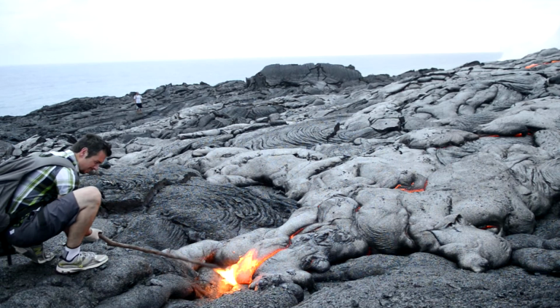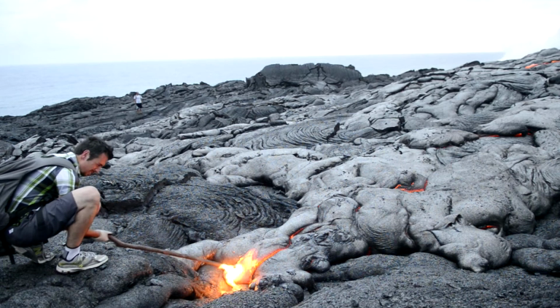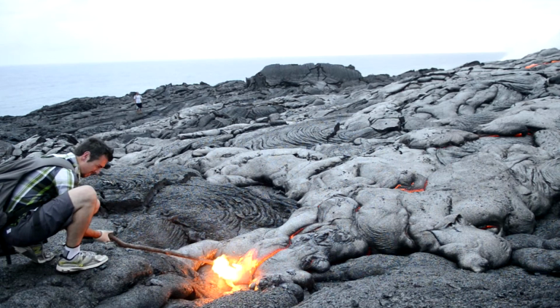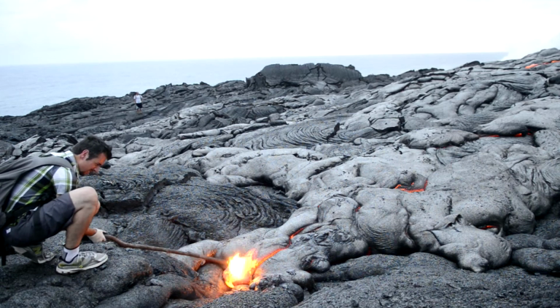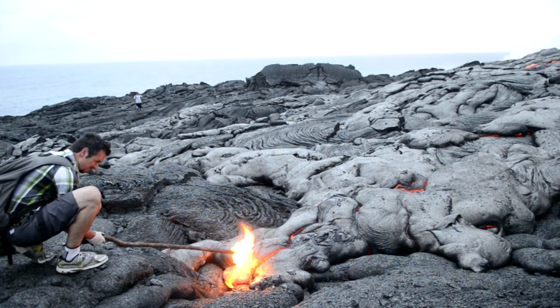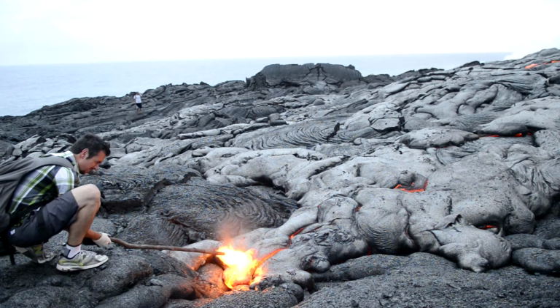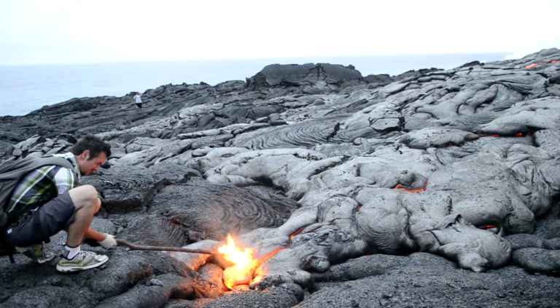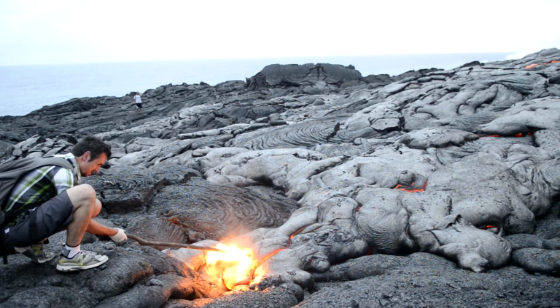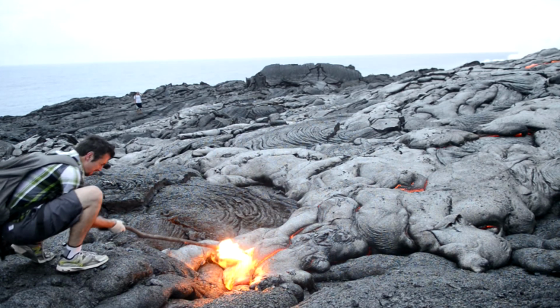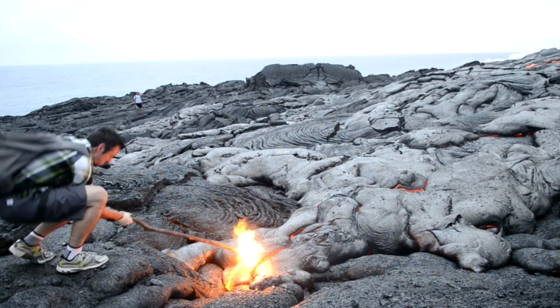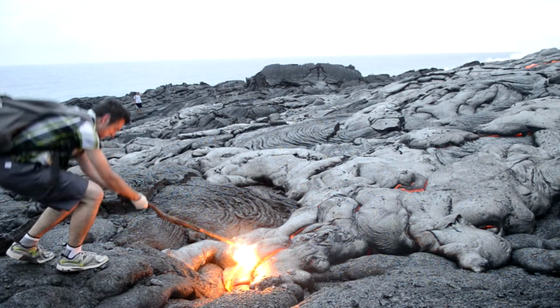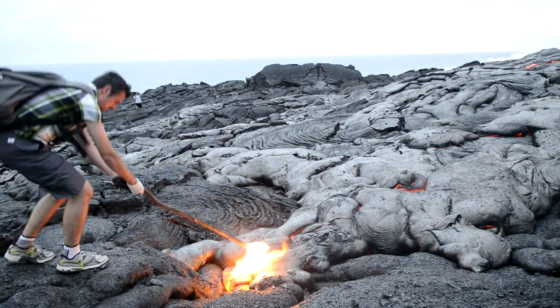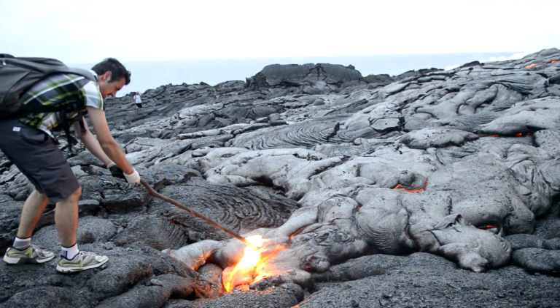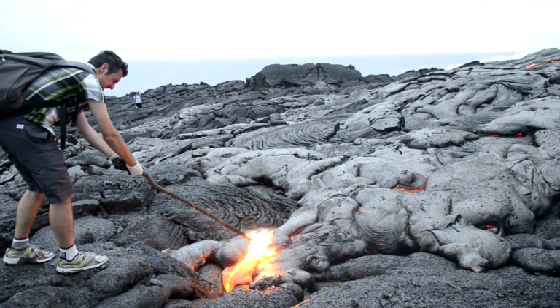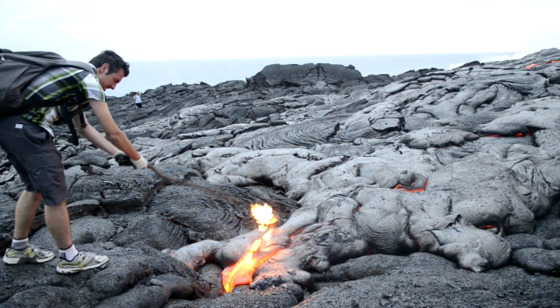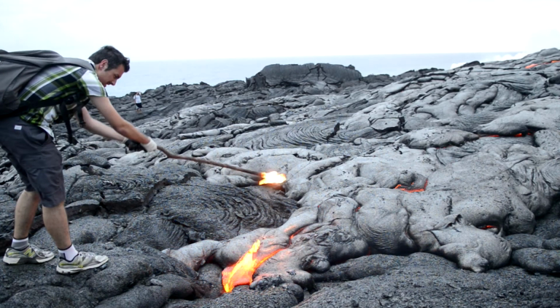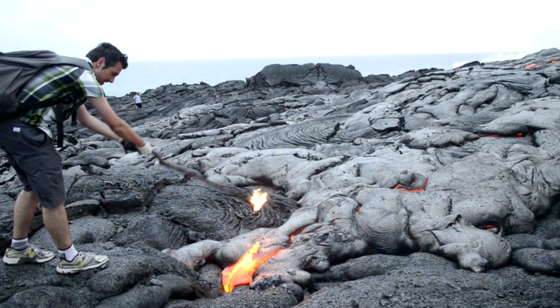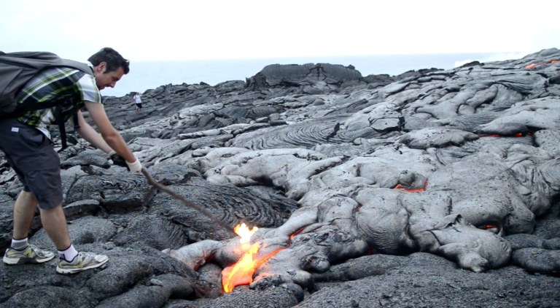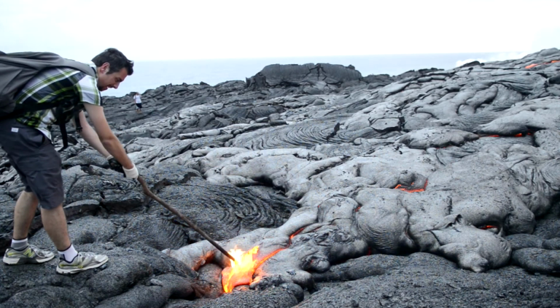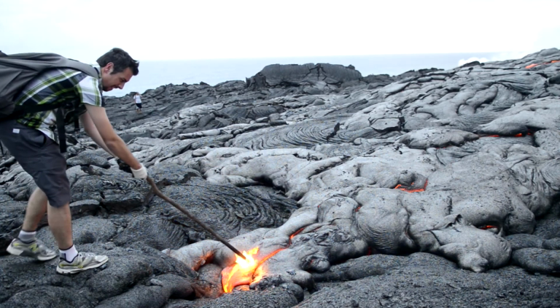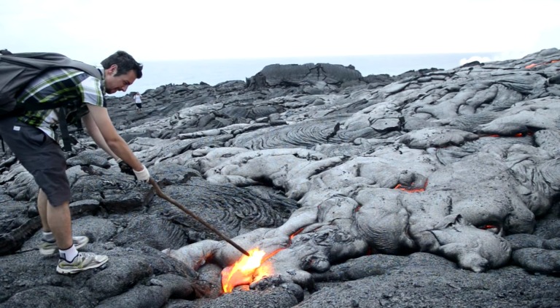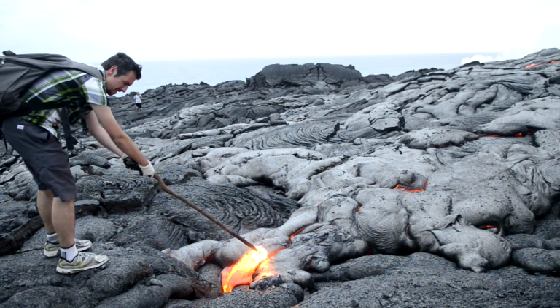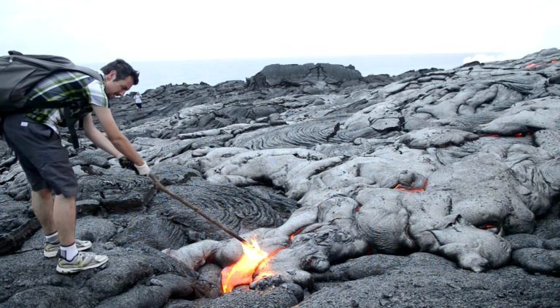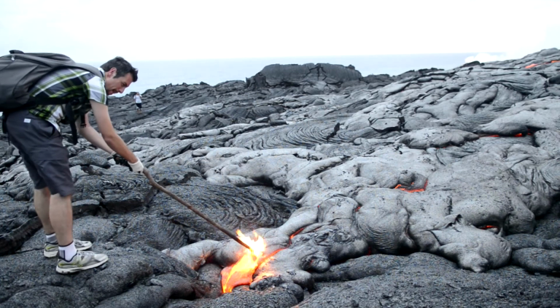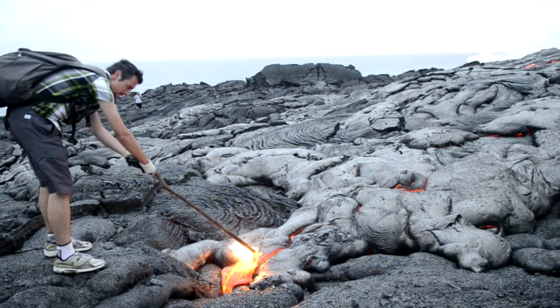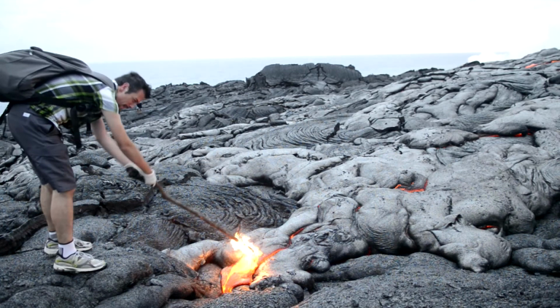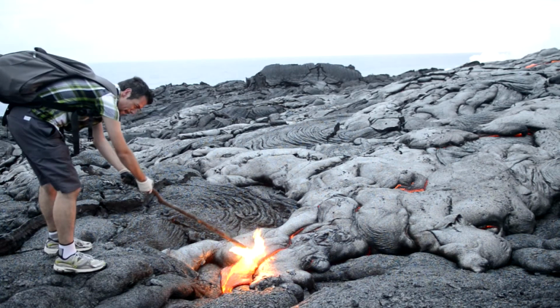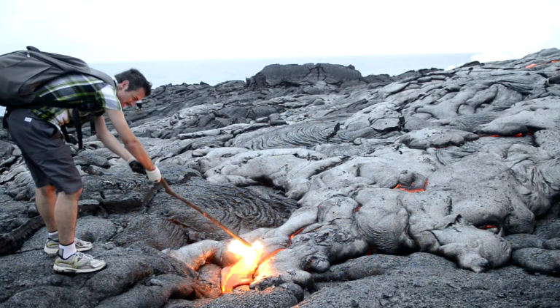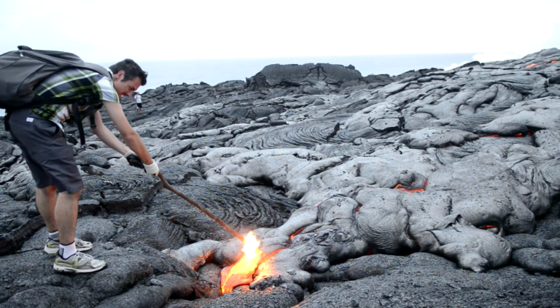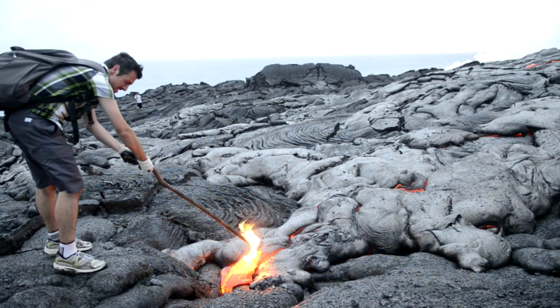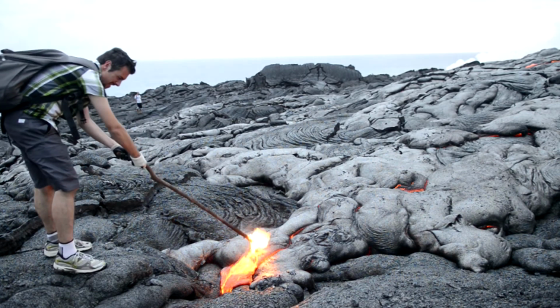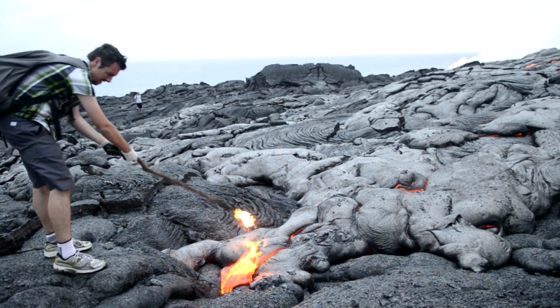Here, a slow-moving lobe sends a molten extension to the surface. It is close enough to be prodded and sampled.